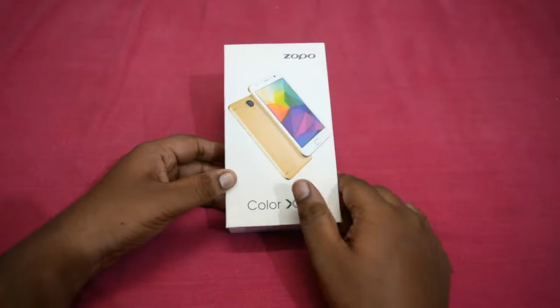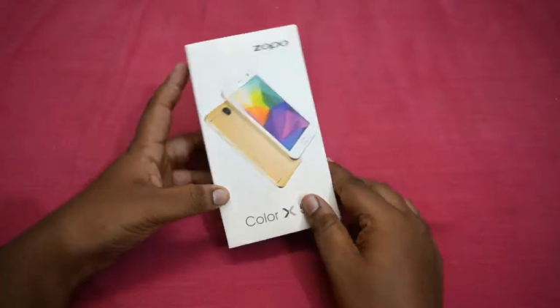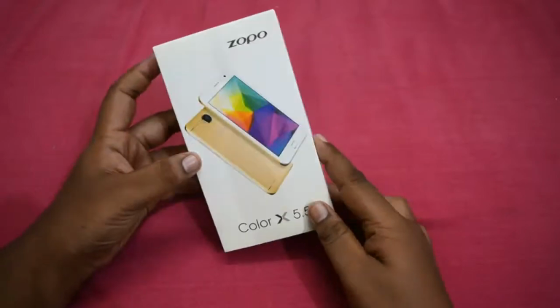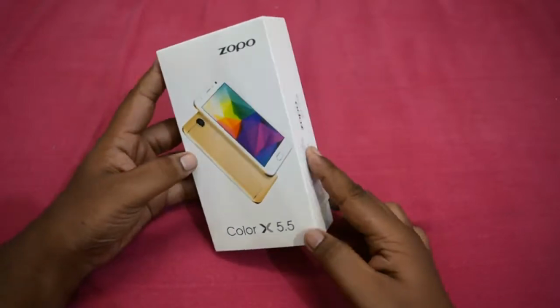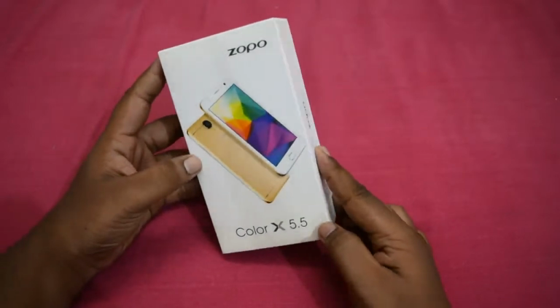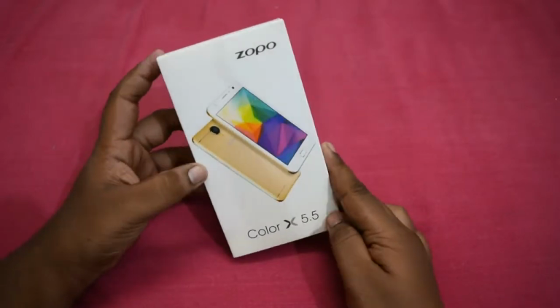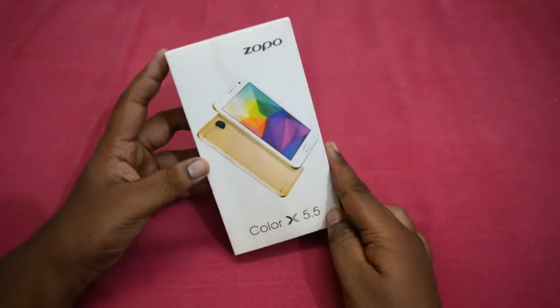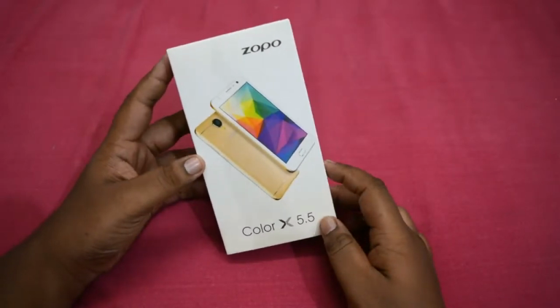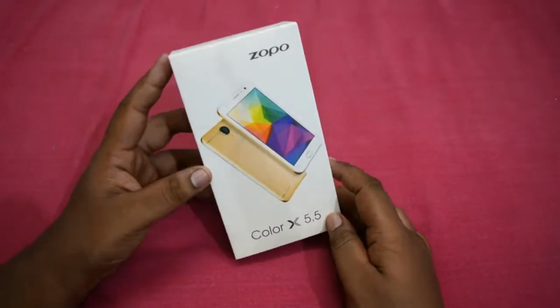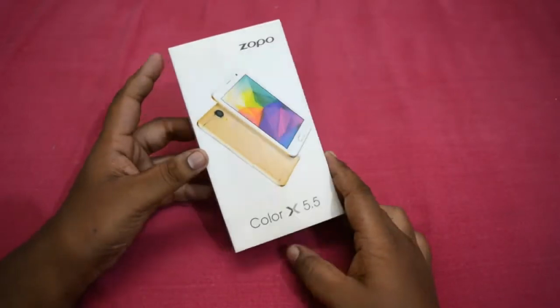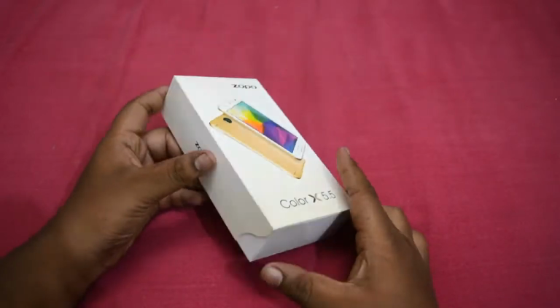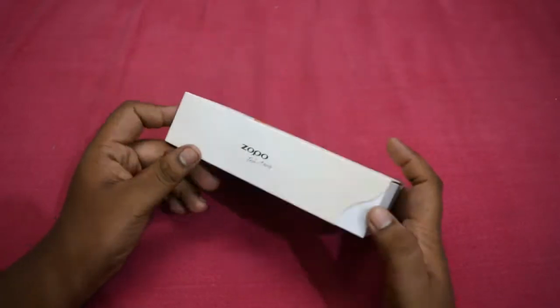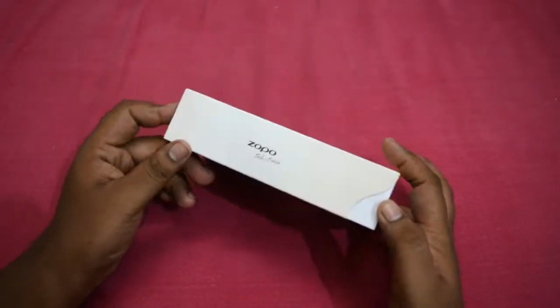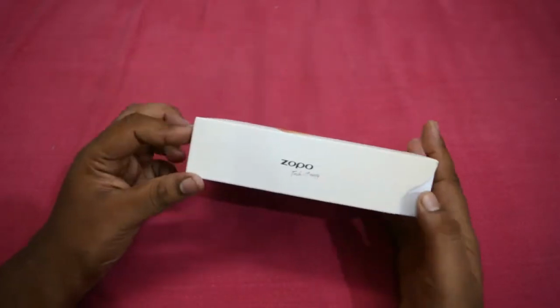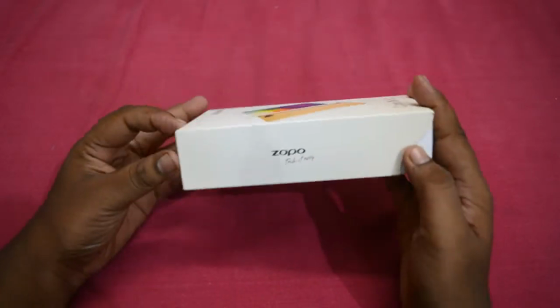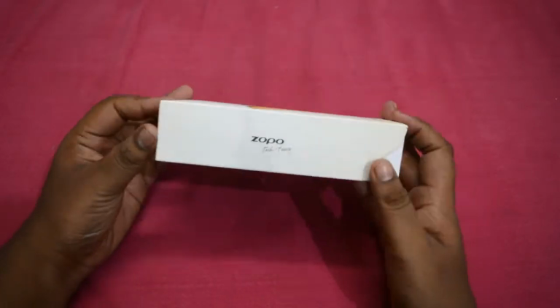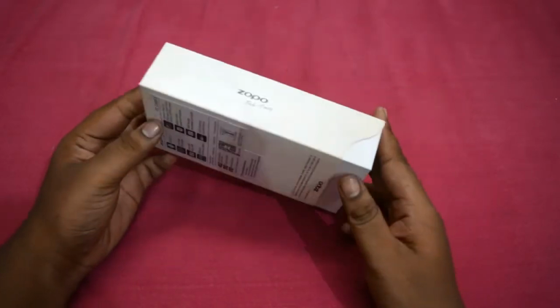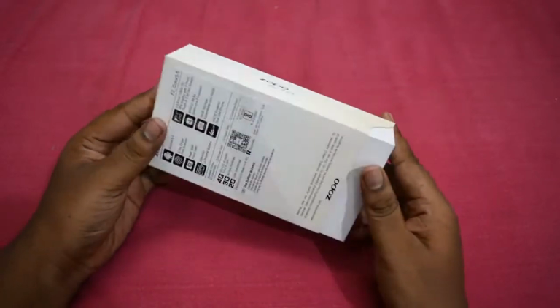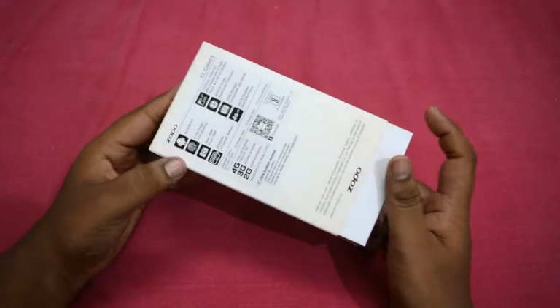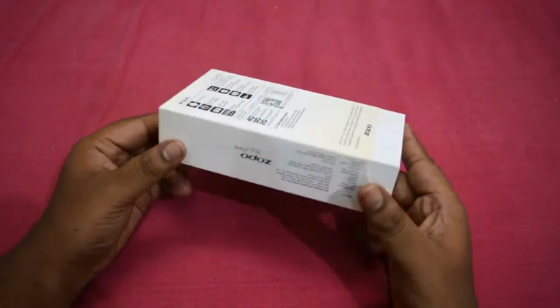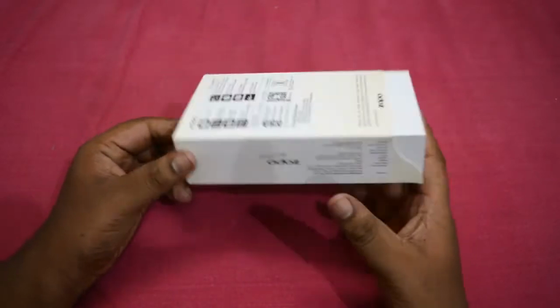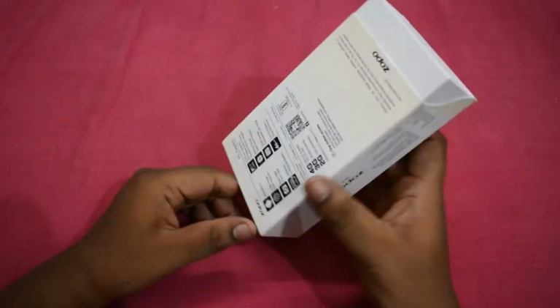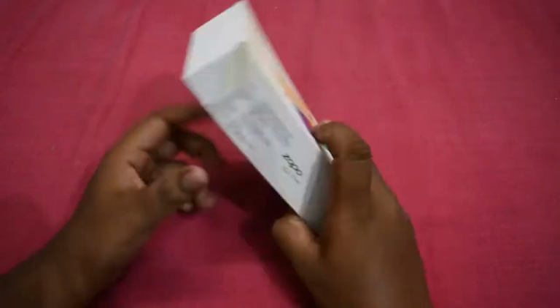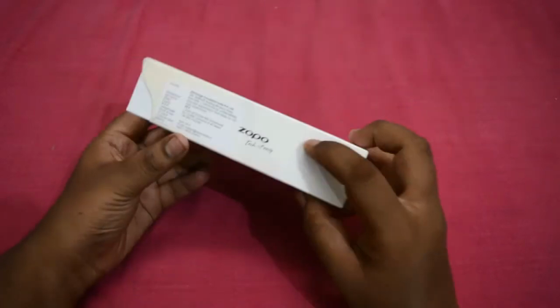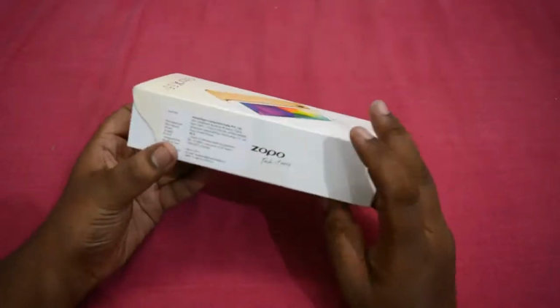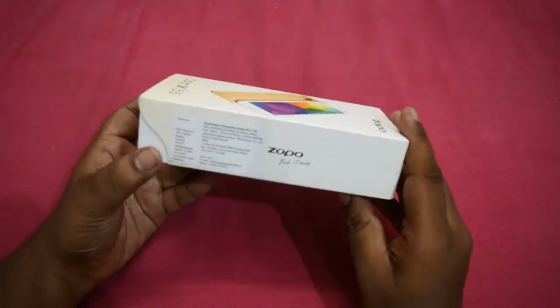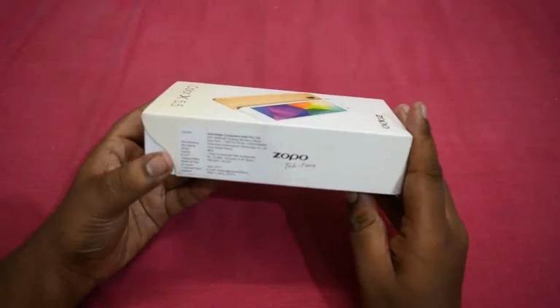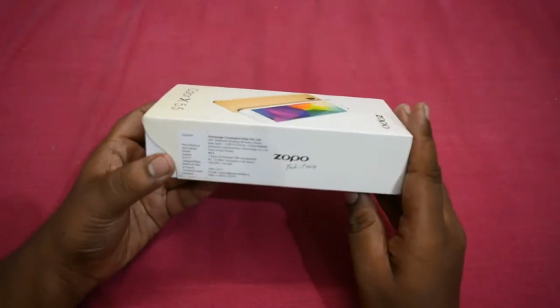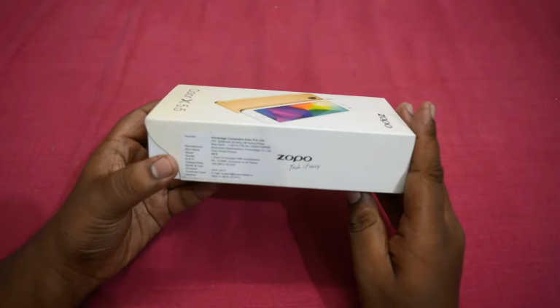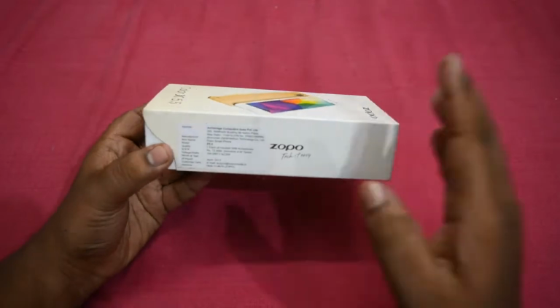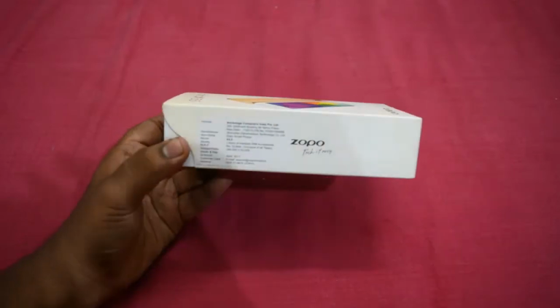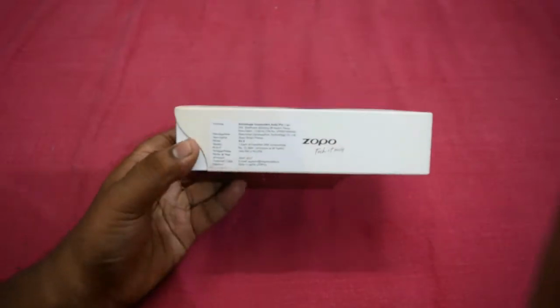Hey, what is up guys, this is Sai Harry Krishnan from TheTrendyBlog.net and welcome to YouTube channel Unbox If We Repeat.